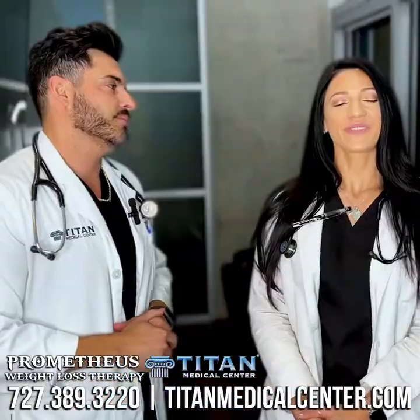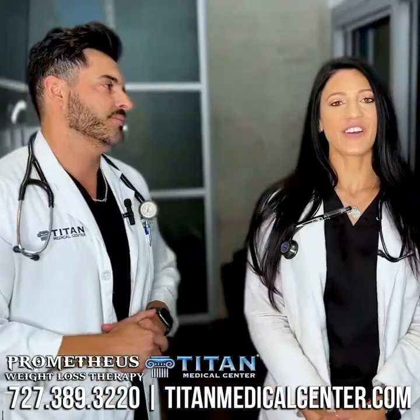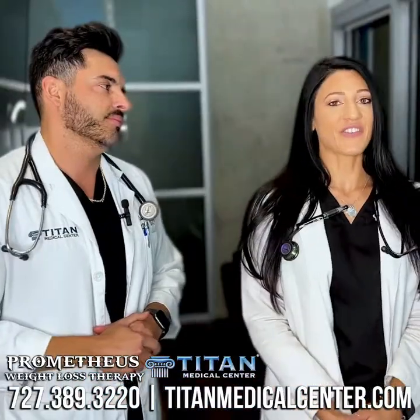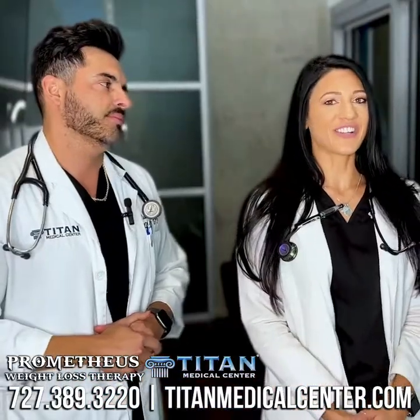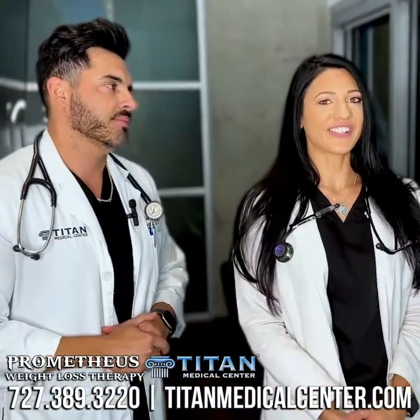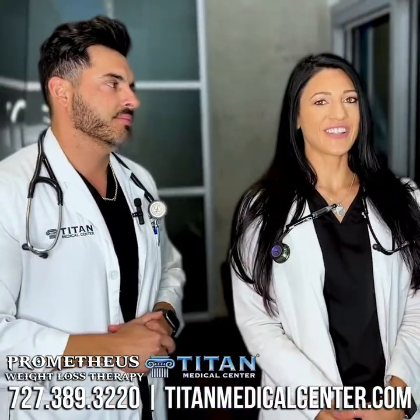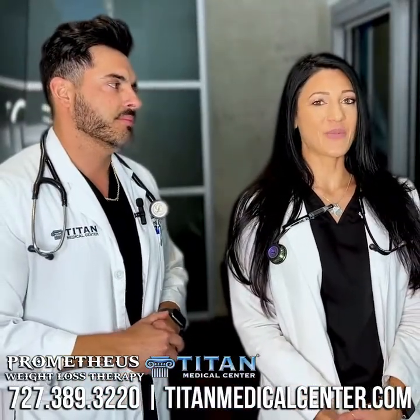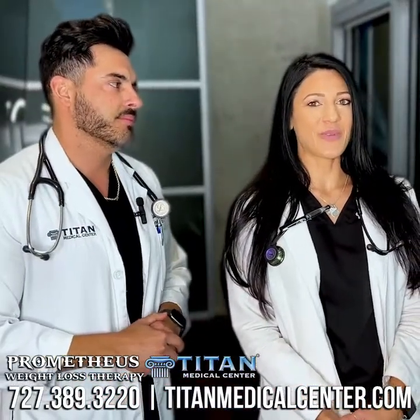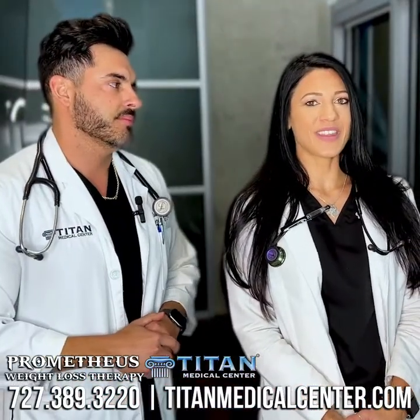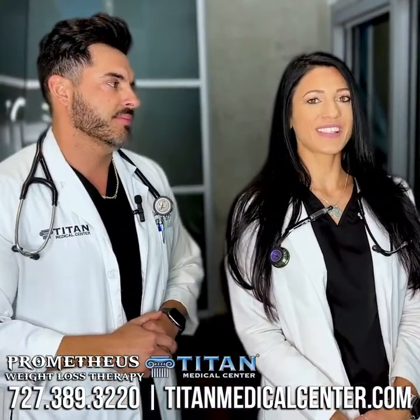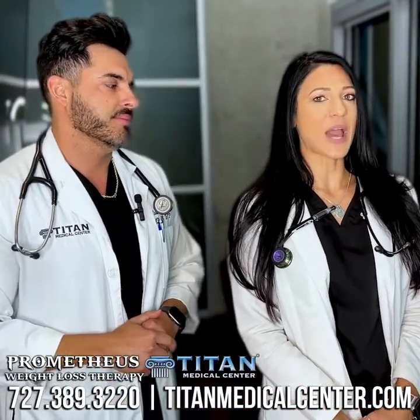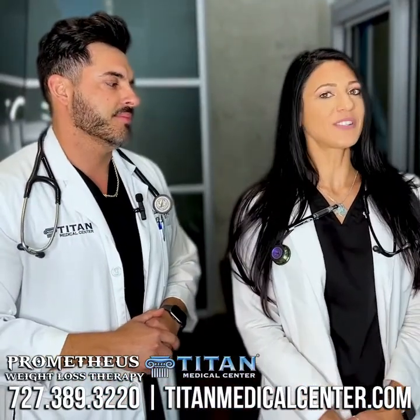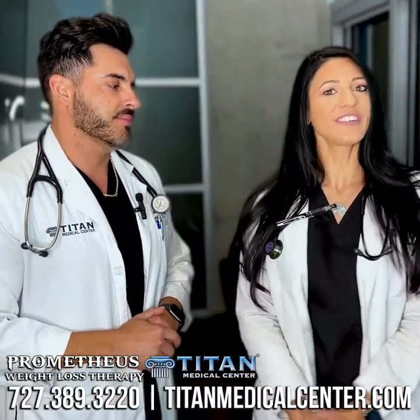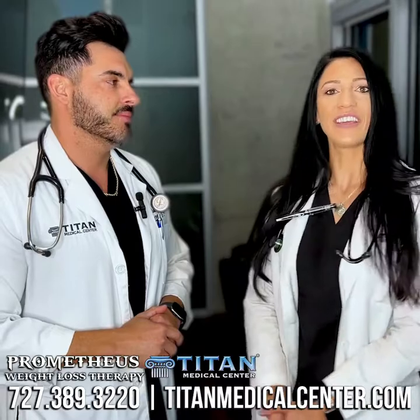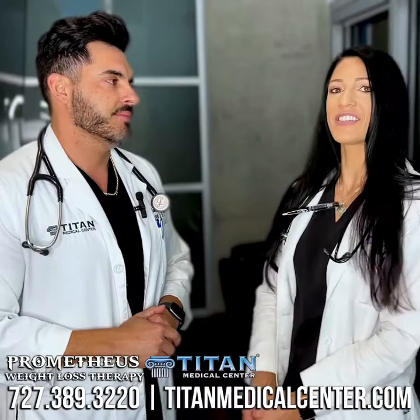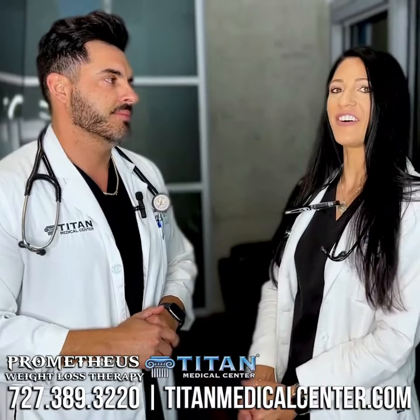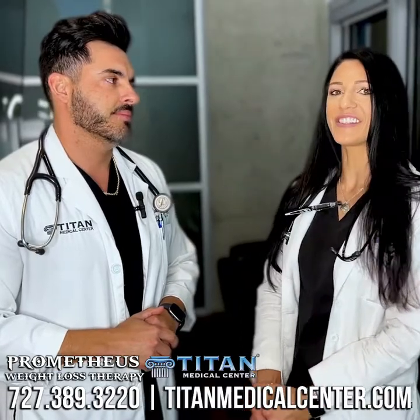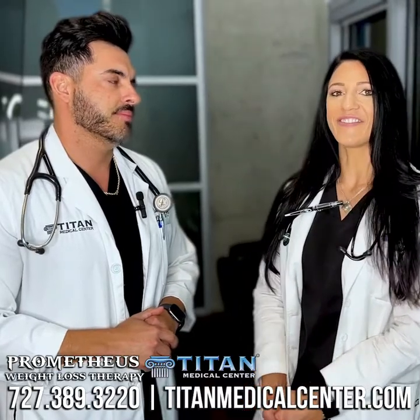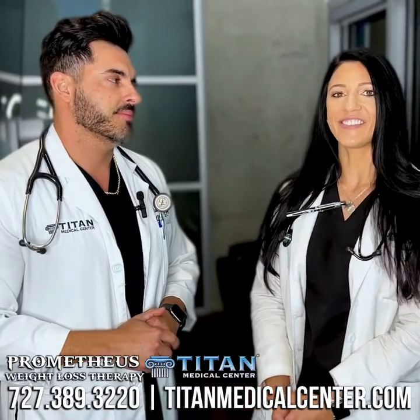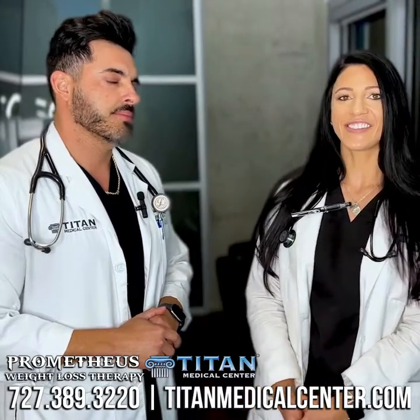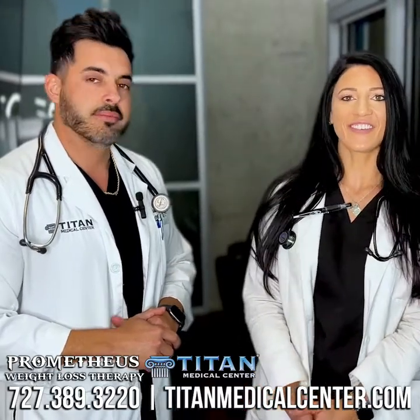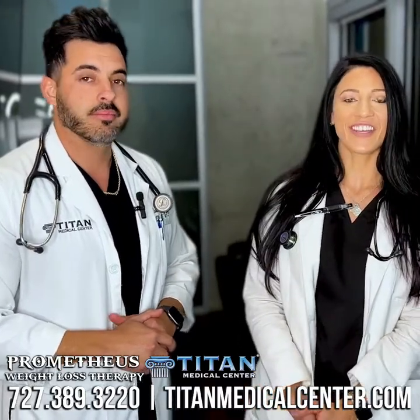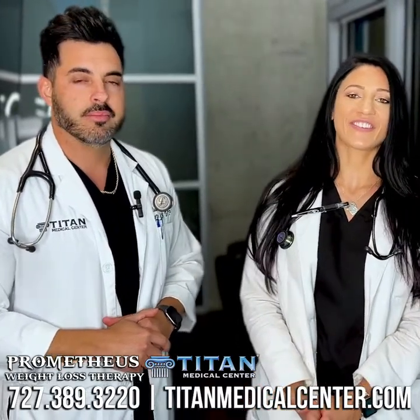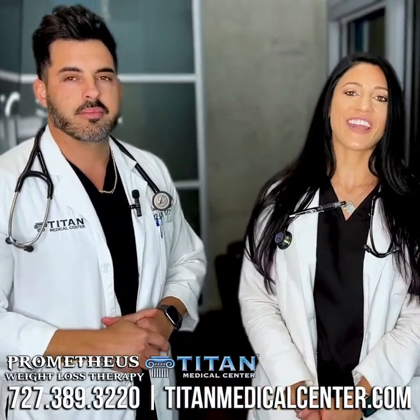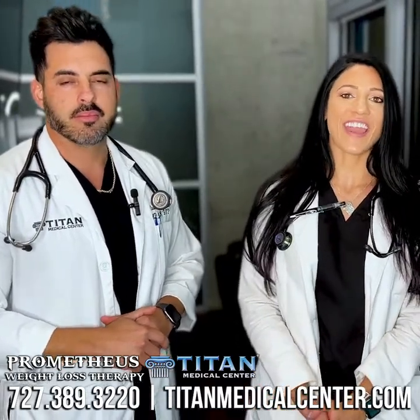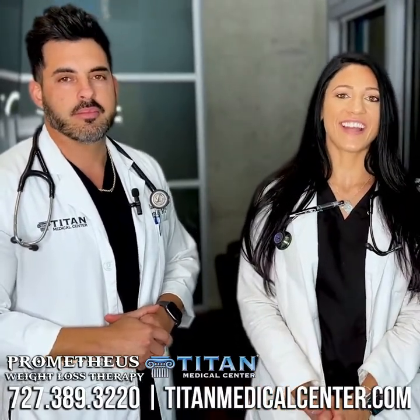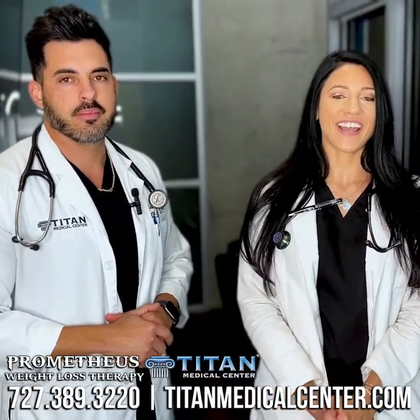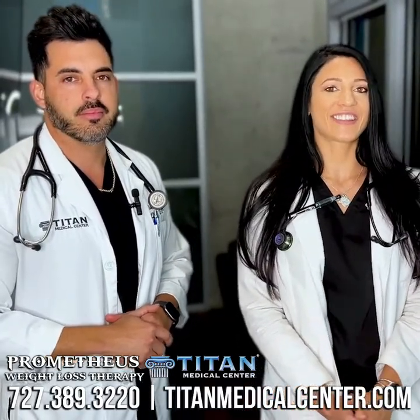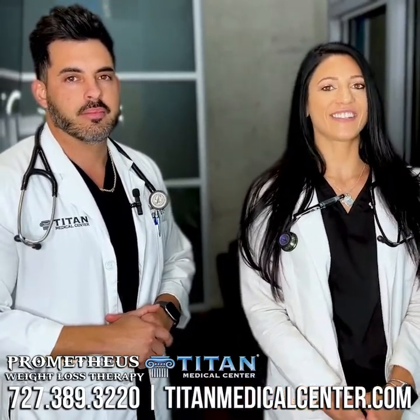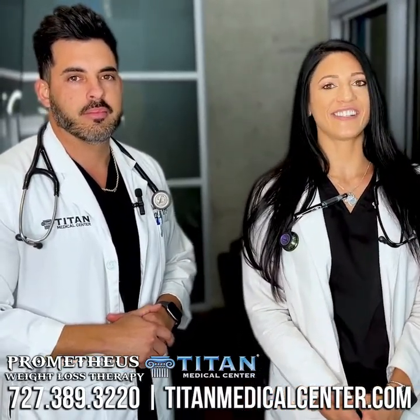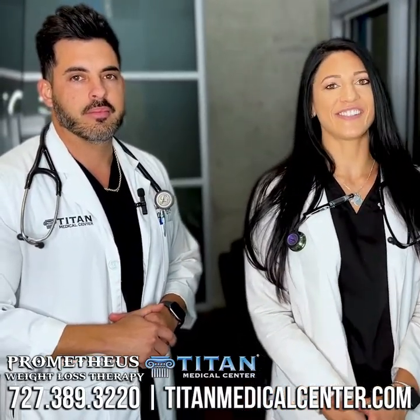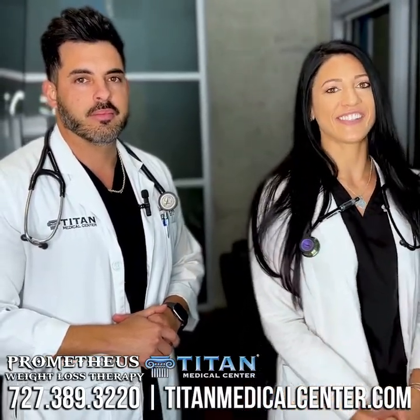So if you're interested in the Prometheus capsule, give us a call at 727-389-3220.